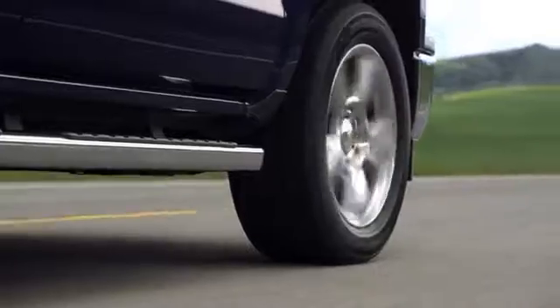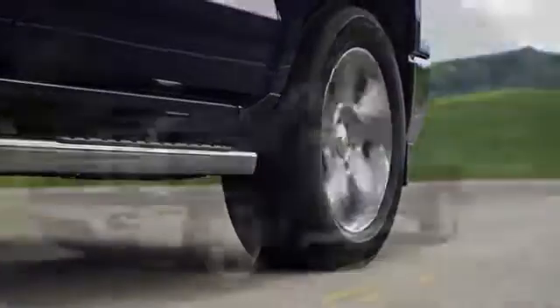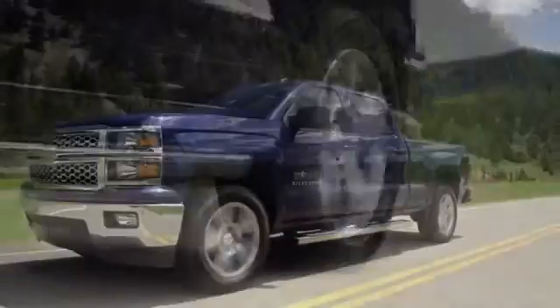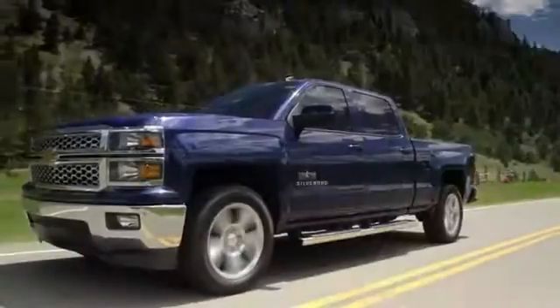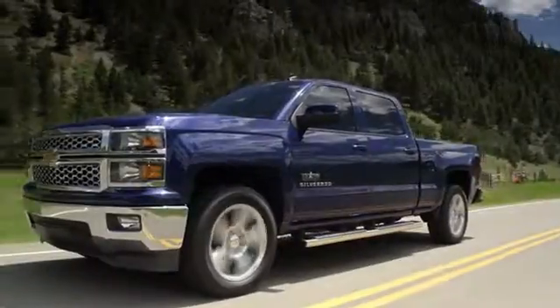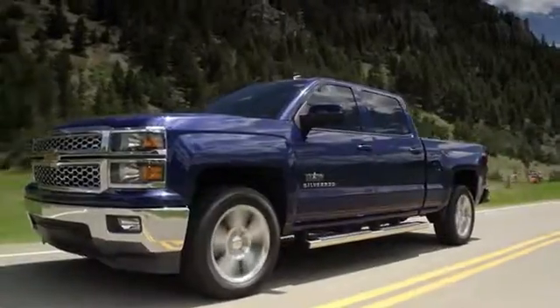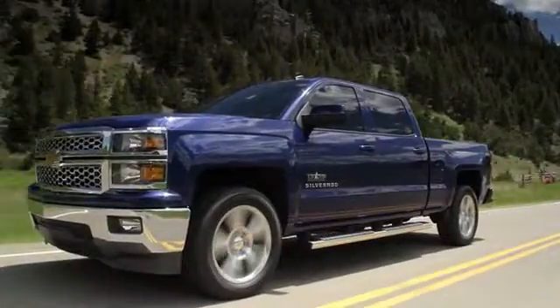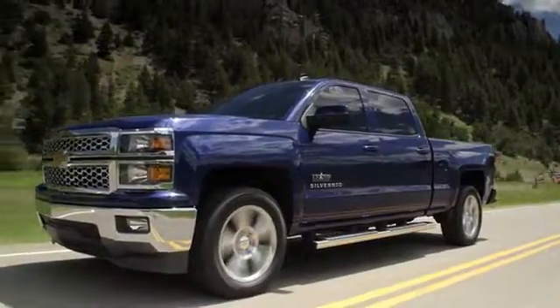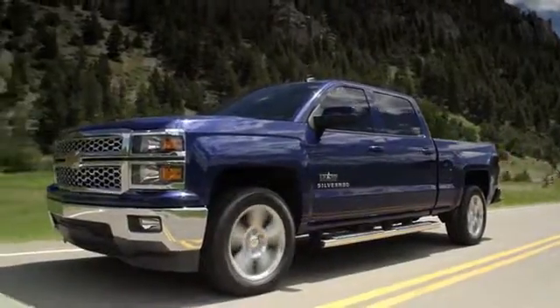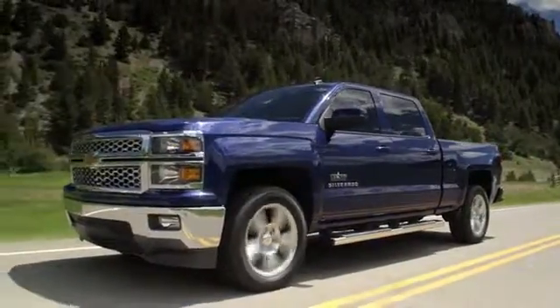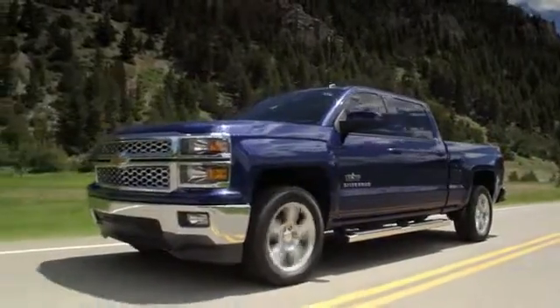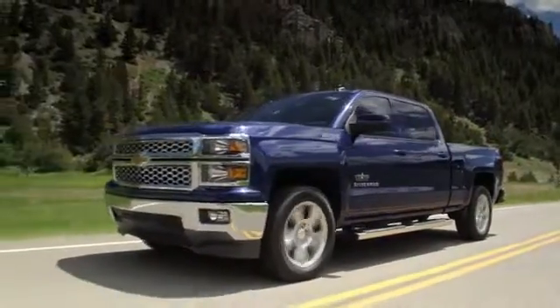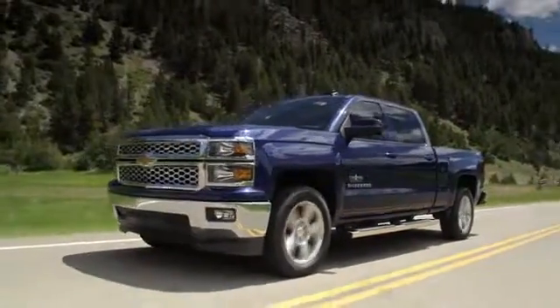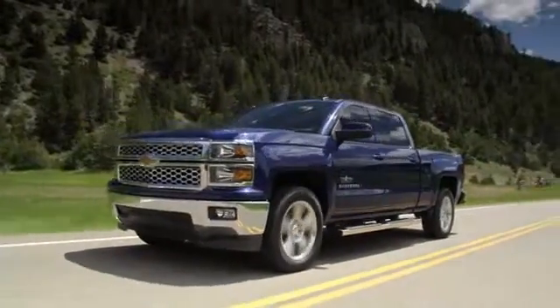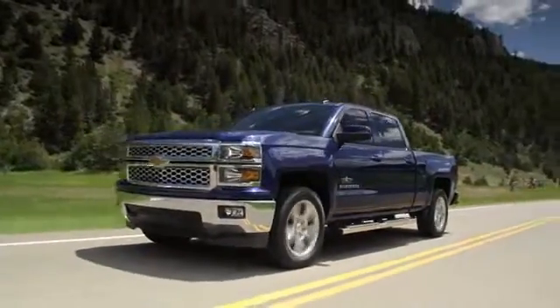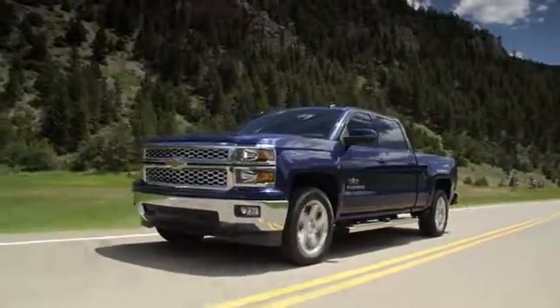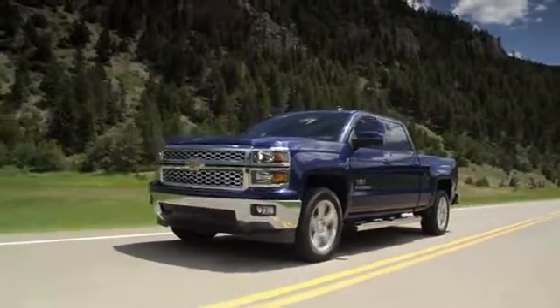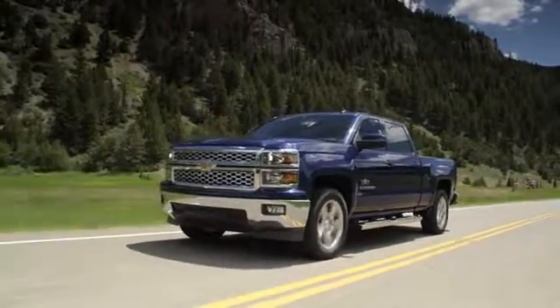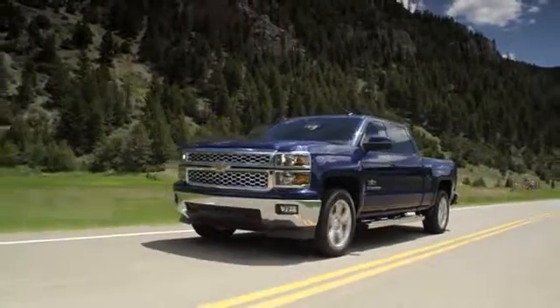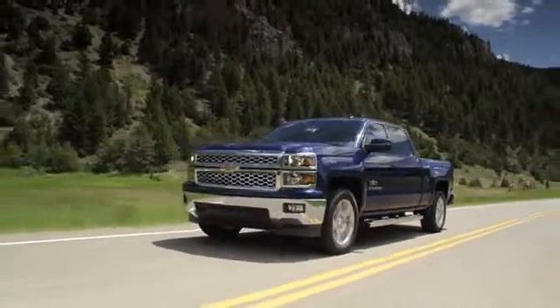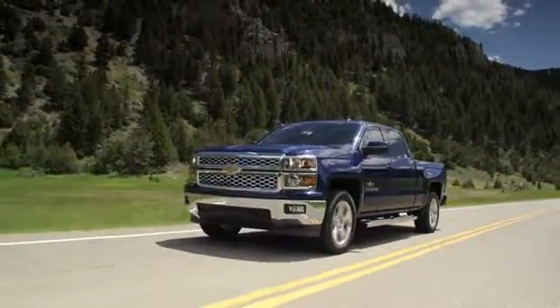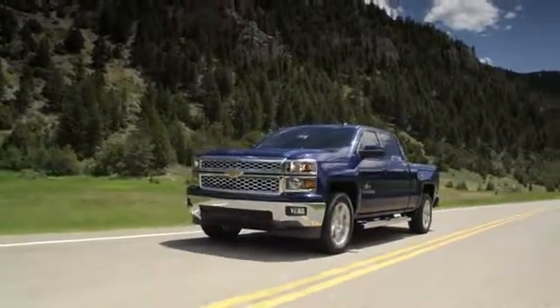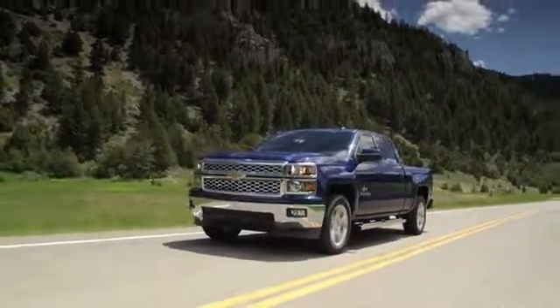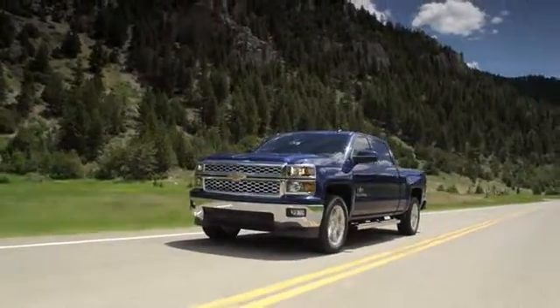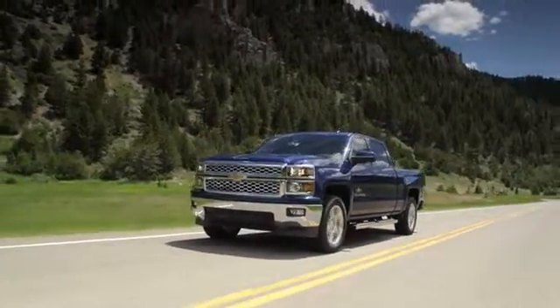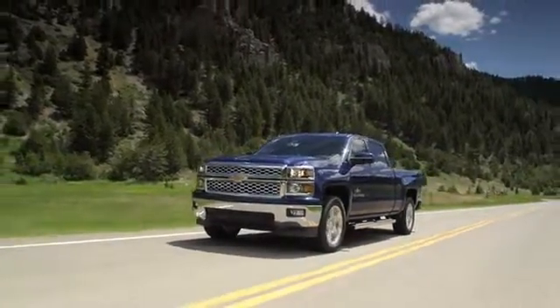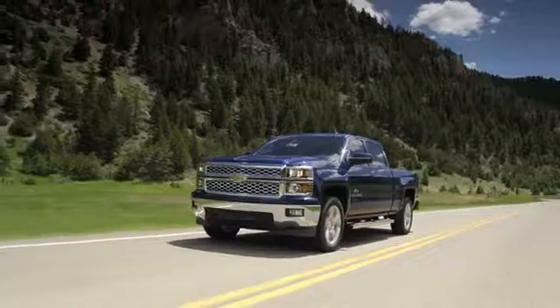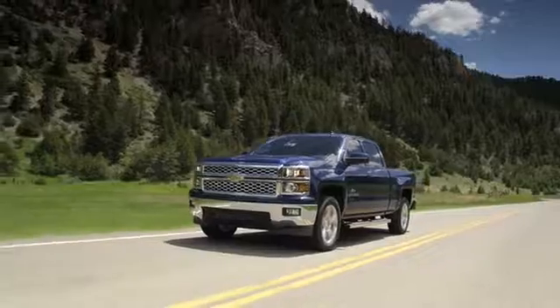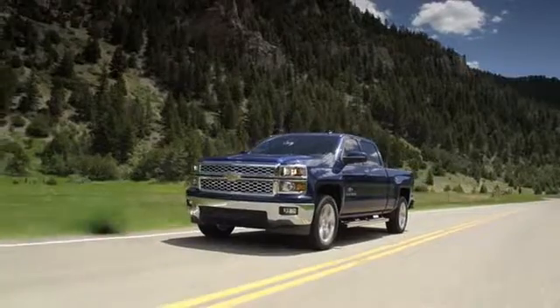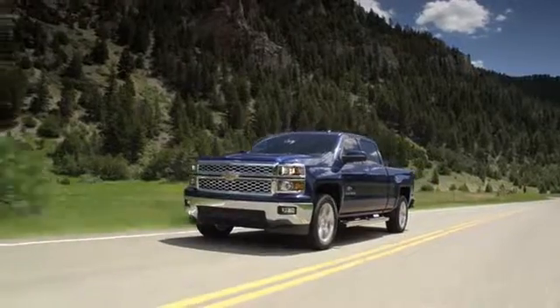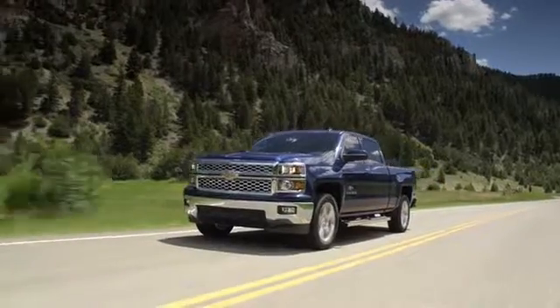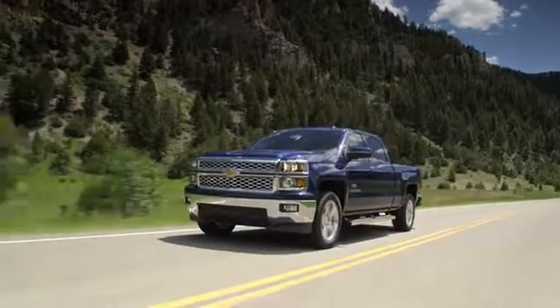The 2016 Chevrolet Silverado 1500 — the new face of Strong.